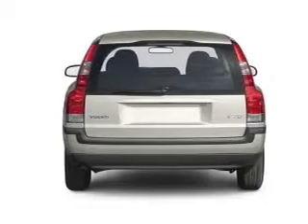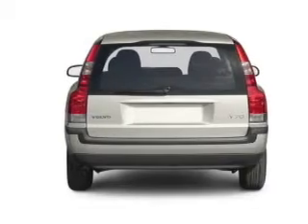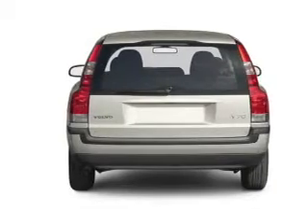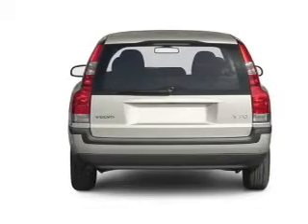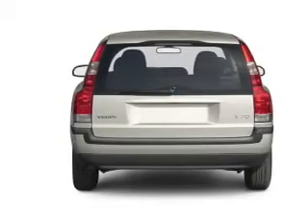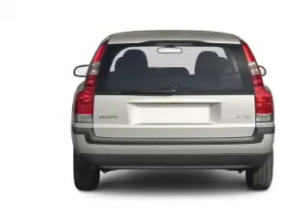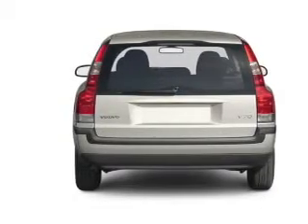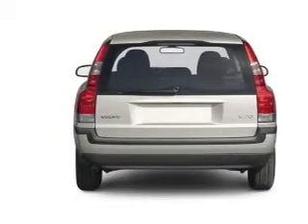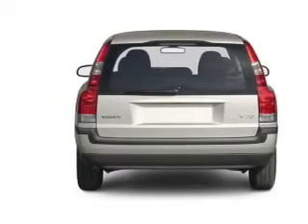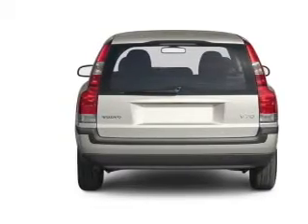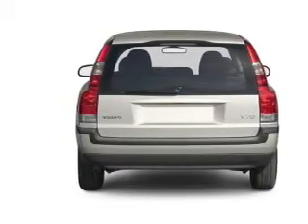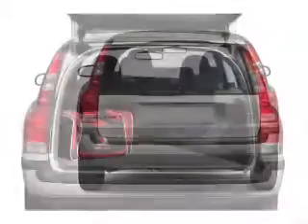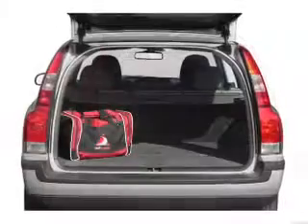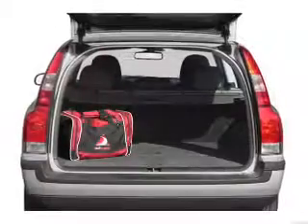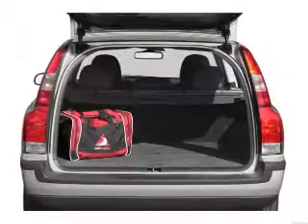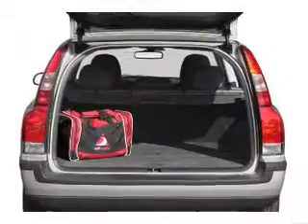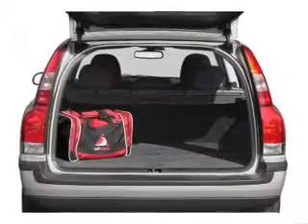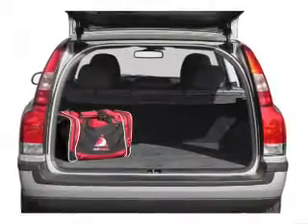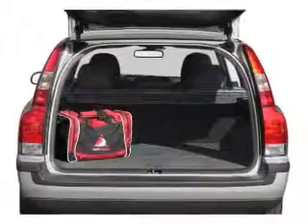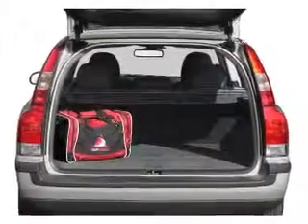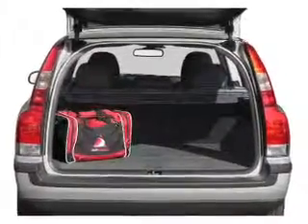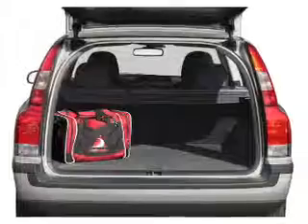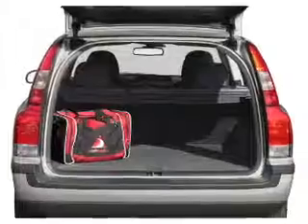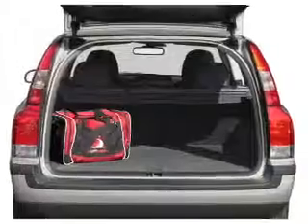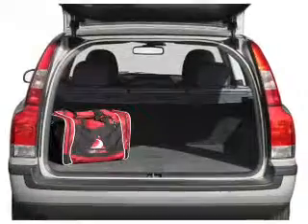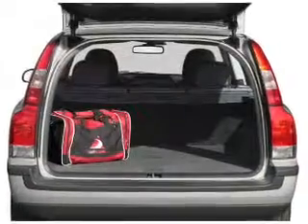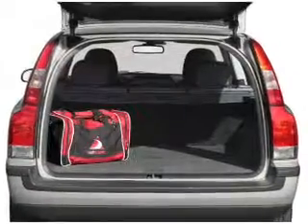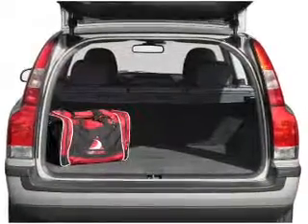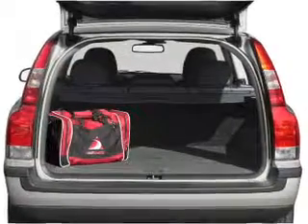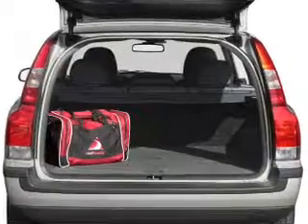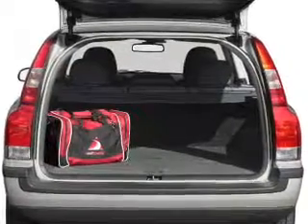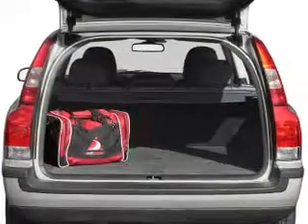Stand out from the crowd with premium wheels. Anti-lock brakes help you bring your vehicle to a safe stop. Let the sunshine in with a sunroof.